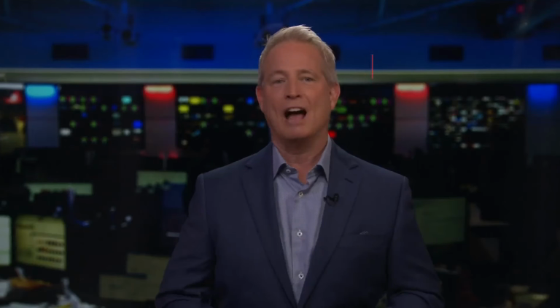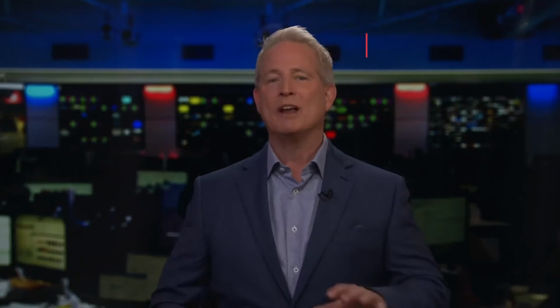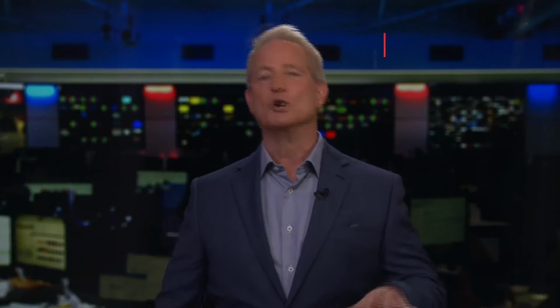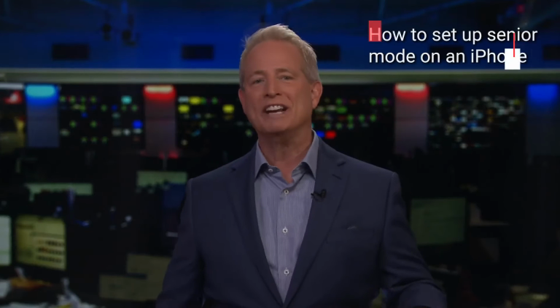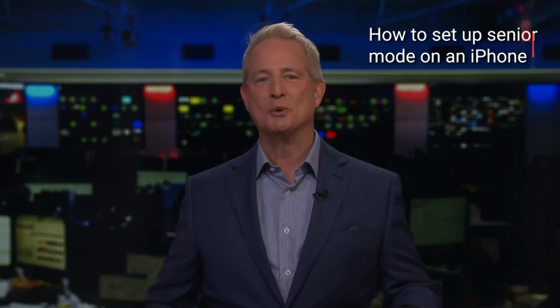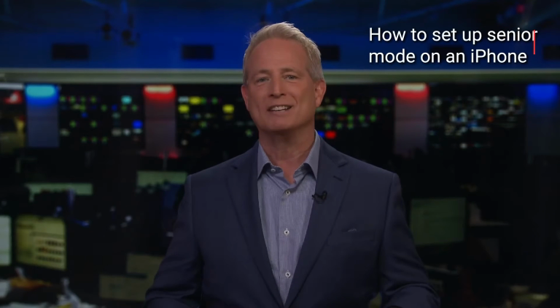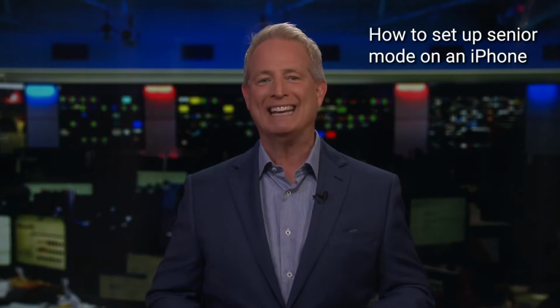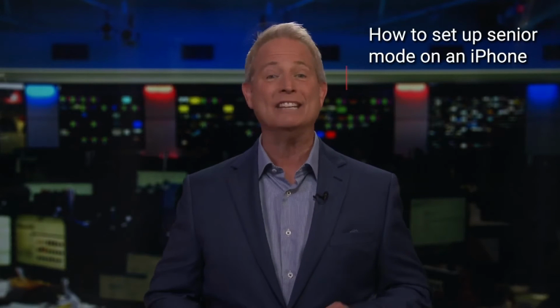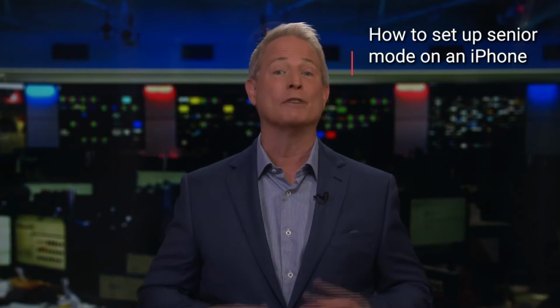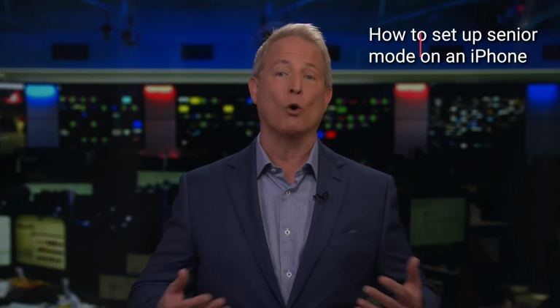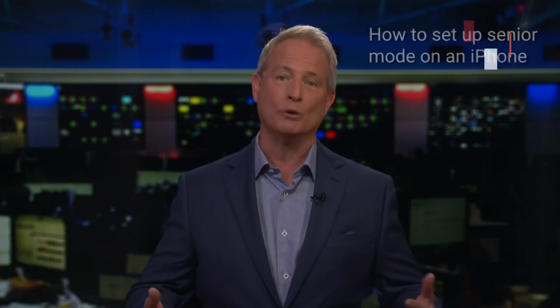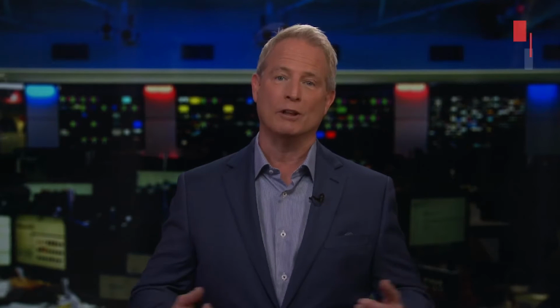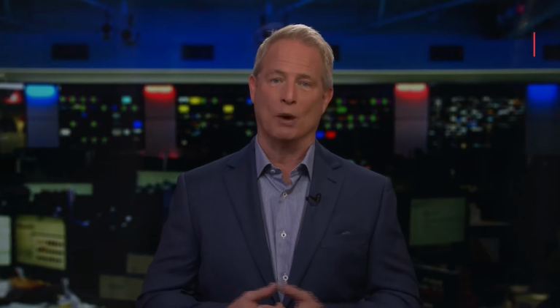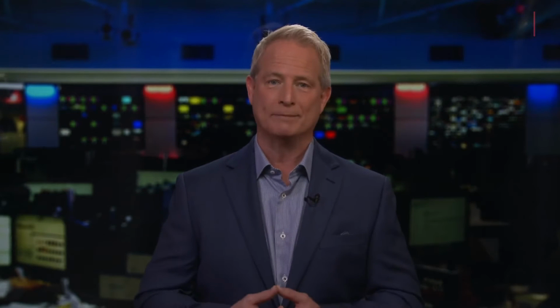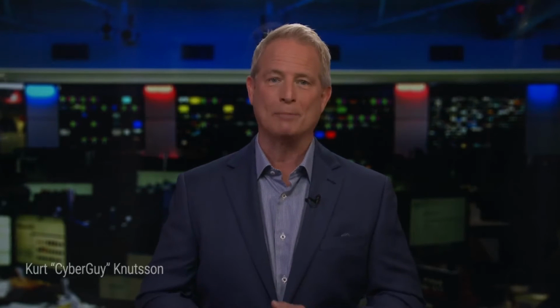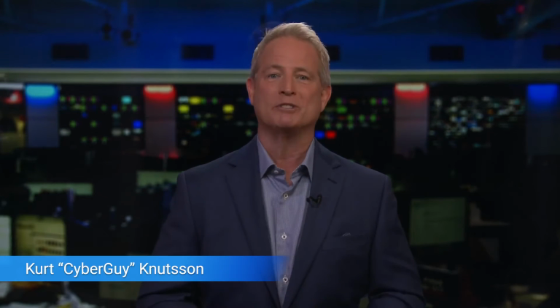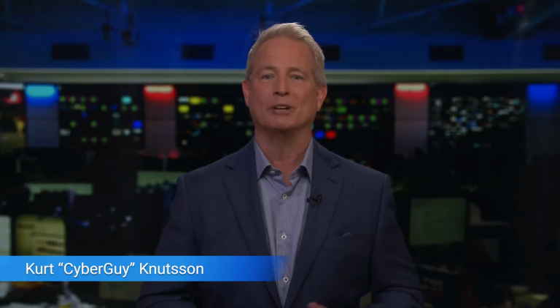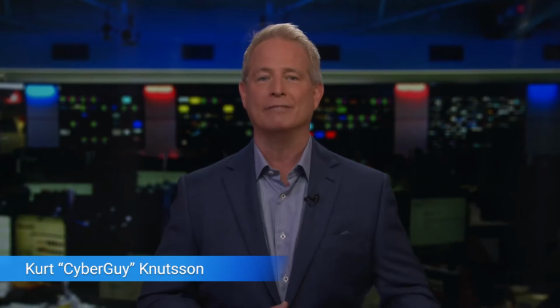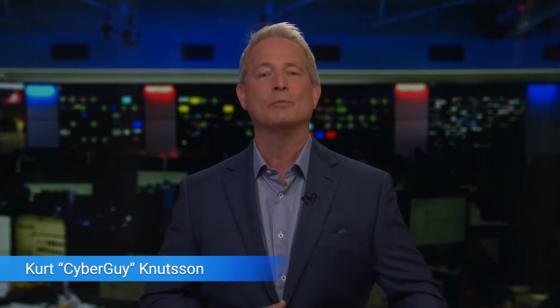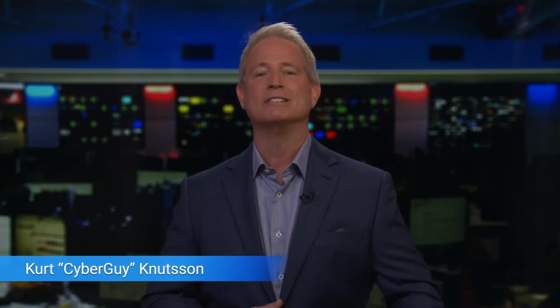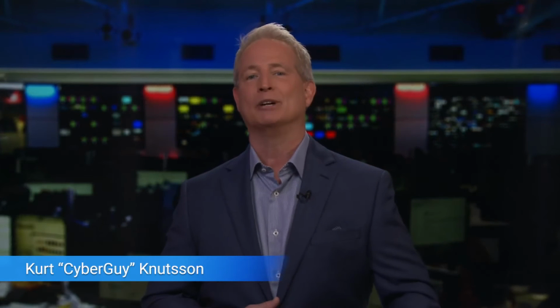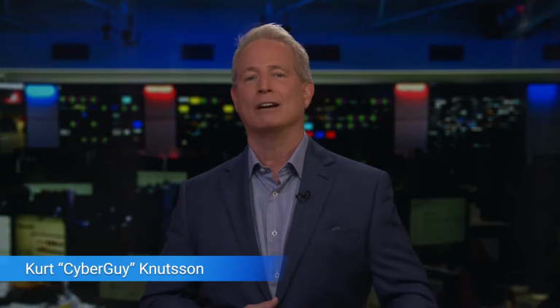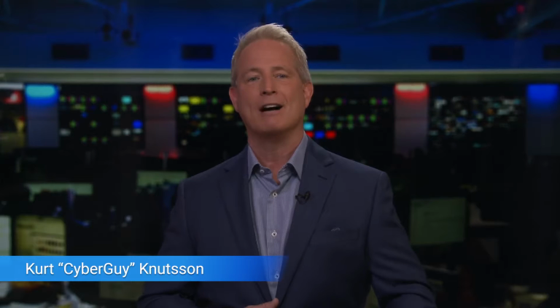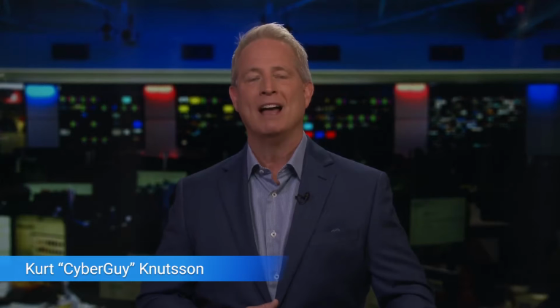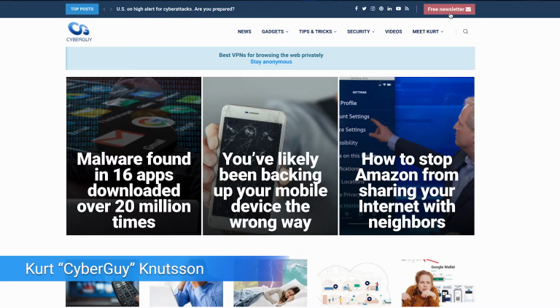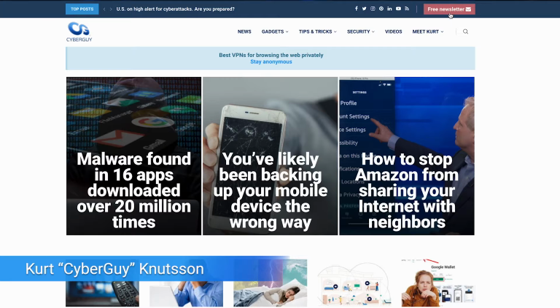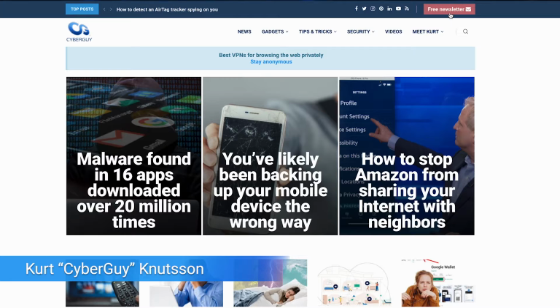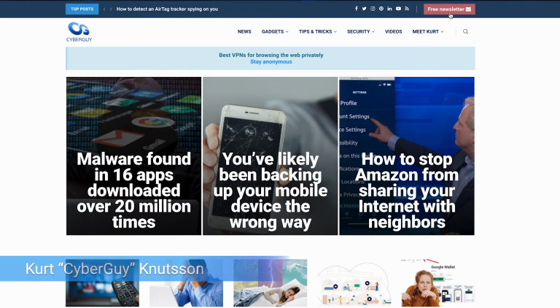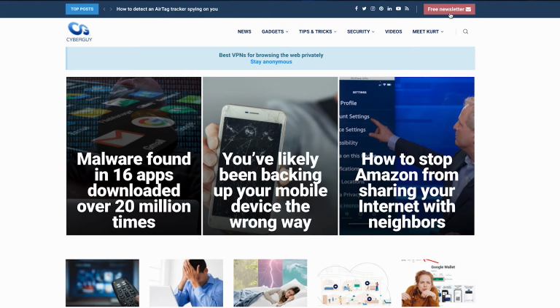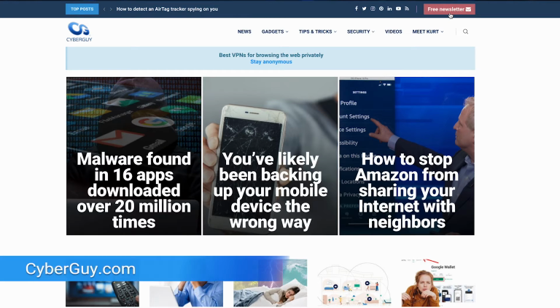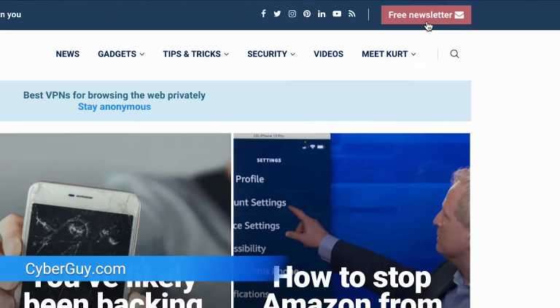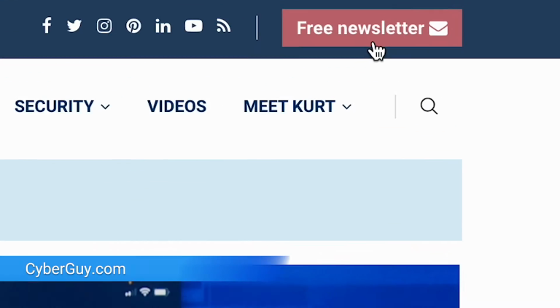iPhone has a great trick to make it easier for older loved ones. I'm Kurt, The Cyber Guy. Follow me at CyberGuy.com — that's where you can sign up for my newsletter for free.